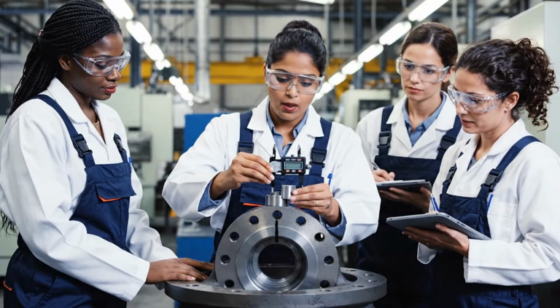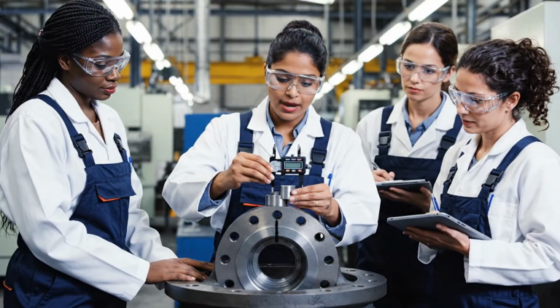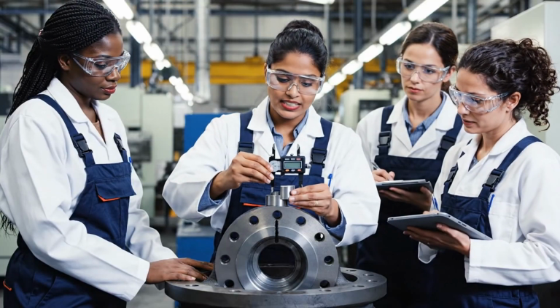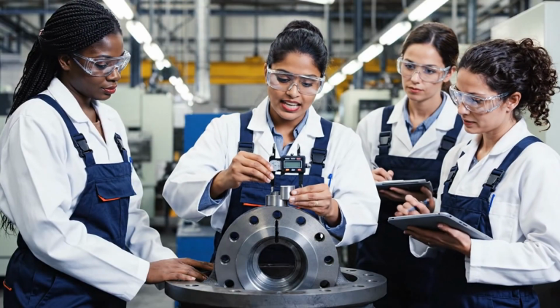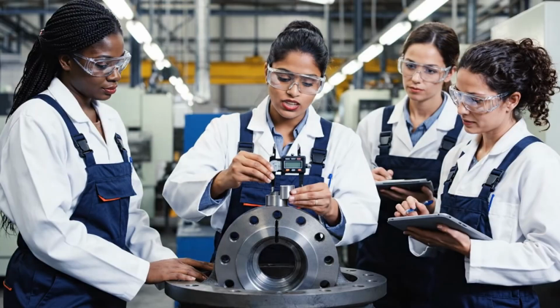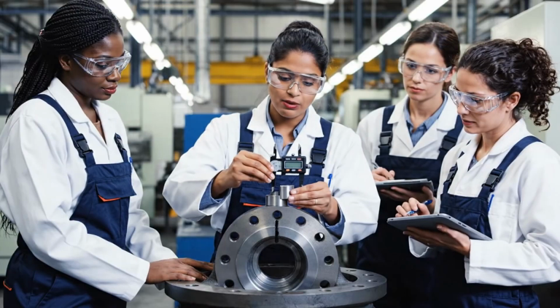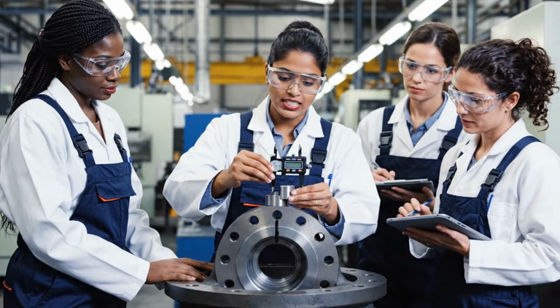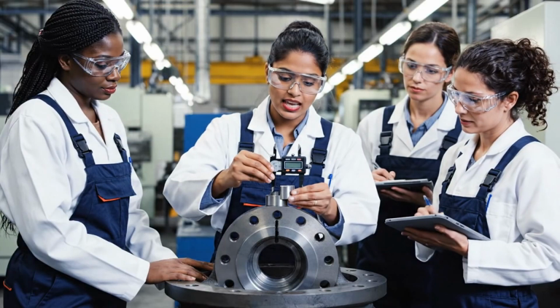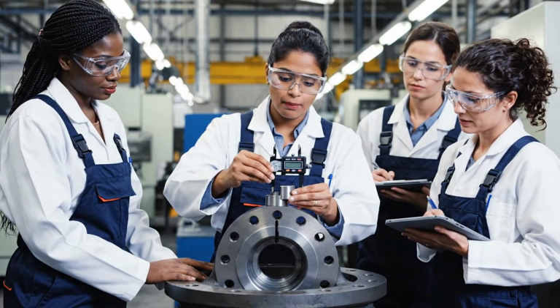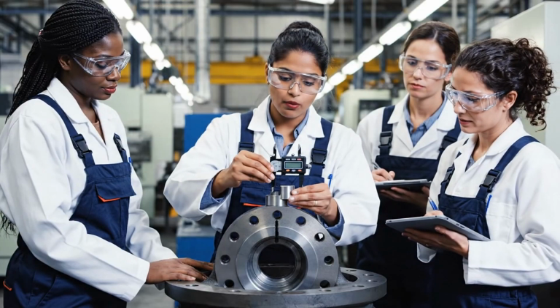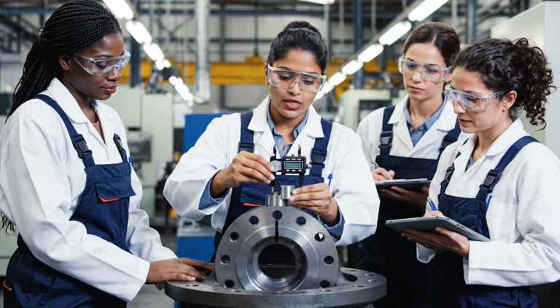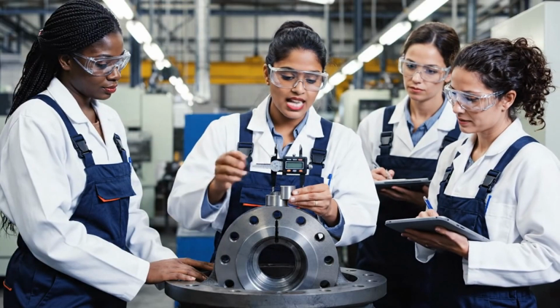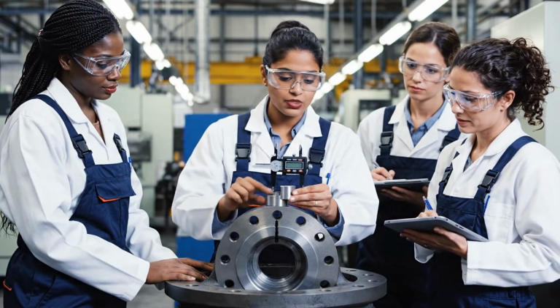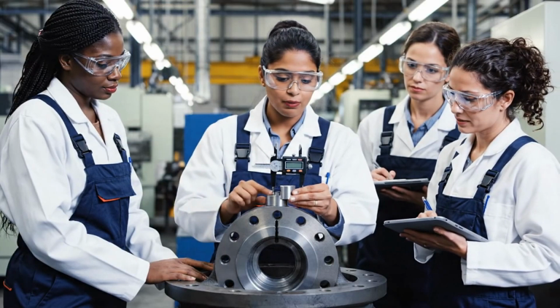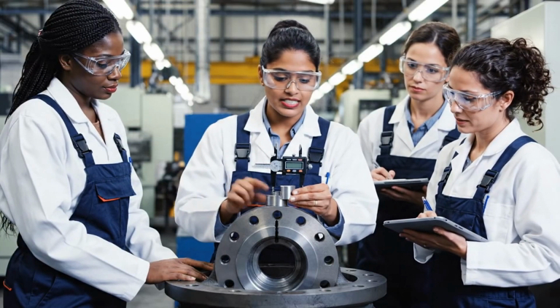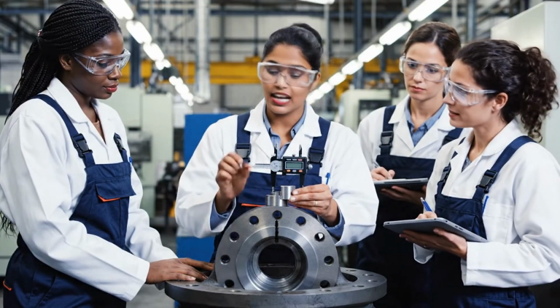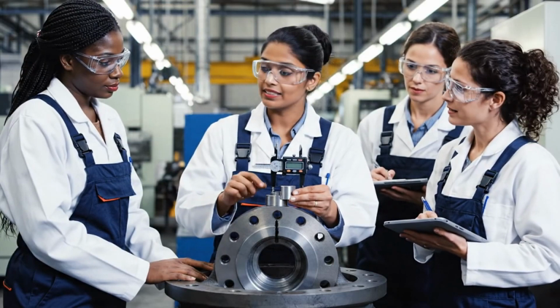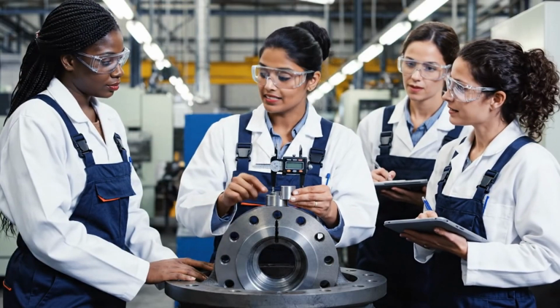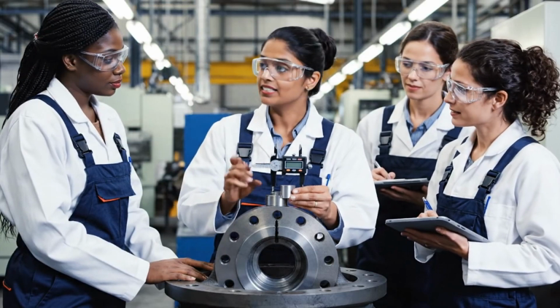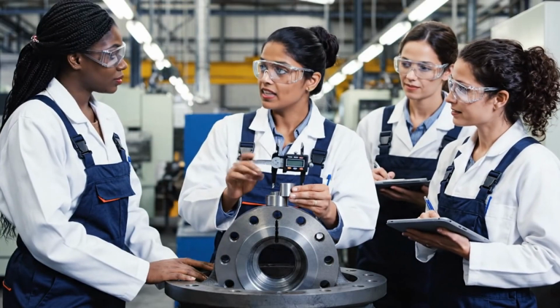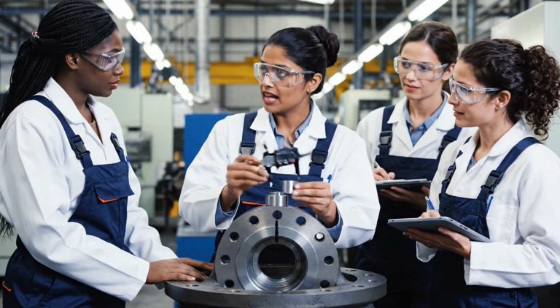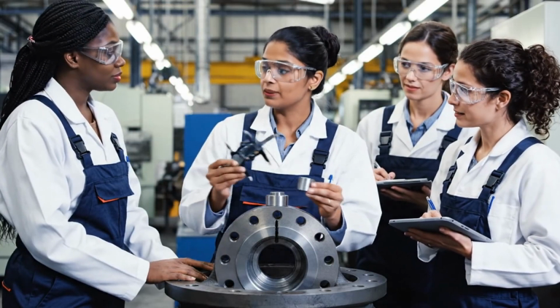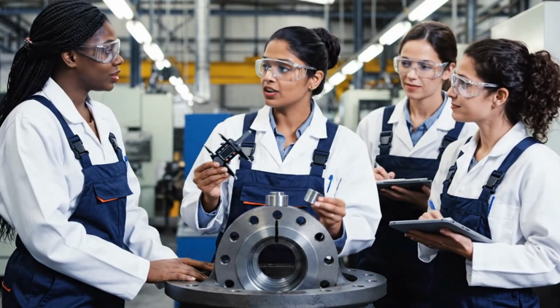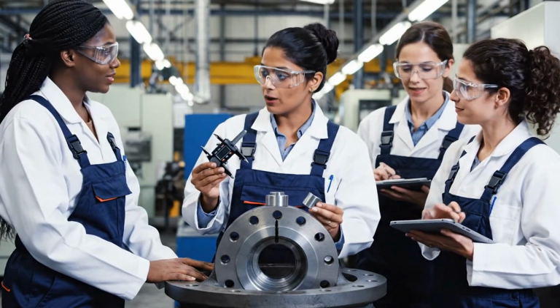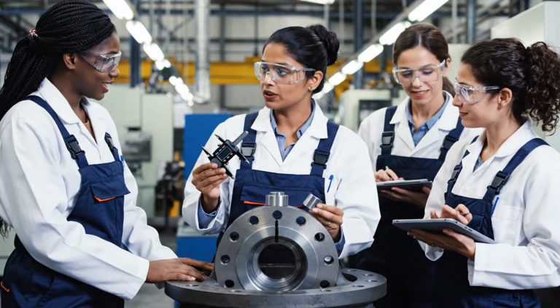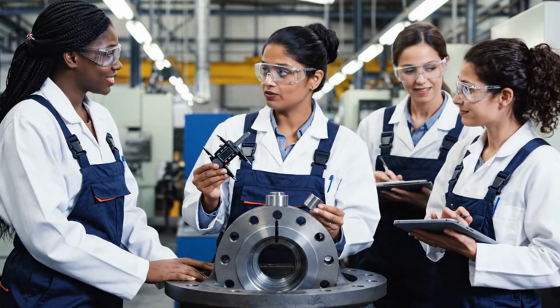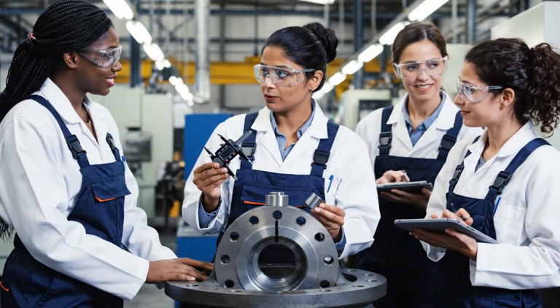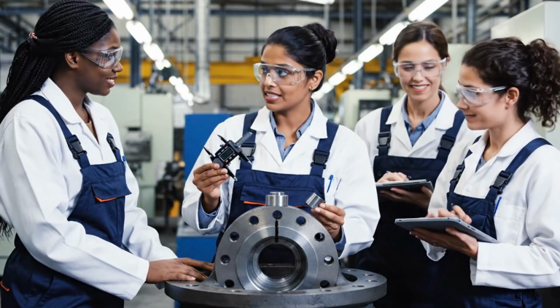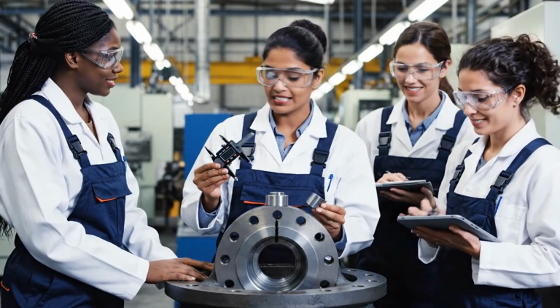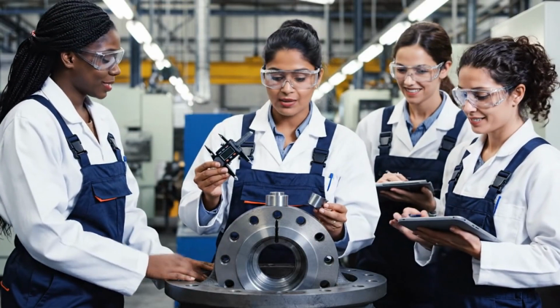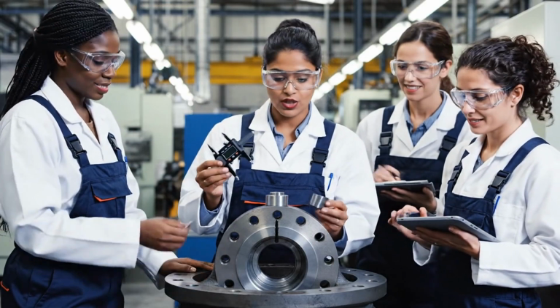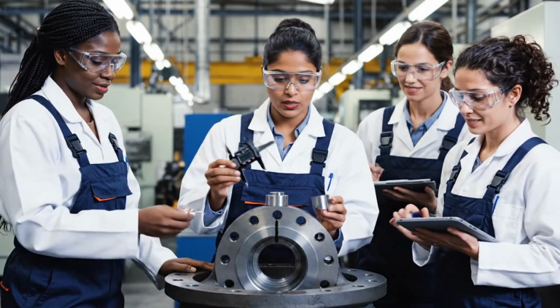By sliding the shim into the gap, we establish the baseline. Then the micrometer confirms the exact measurement.